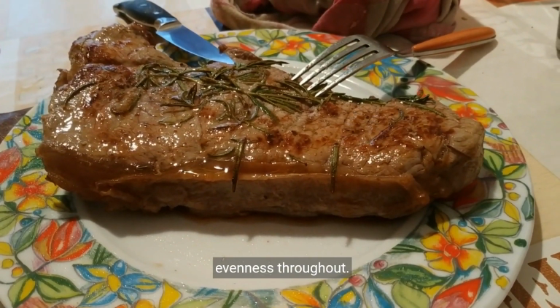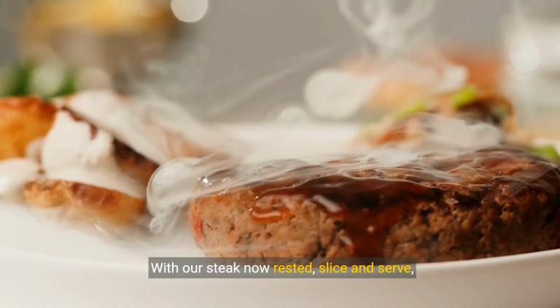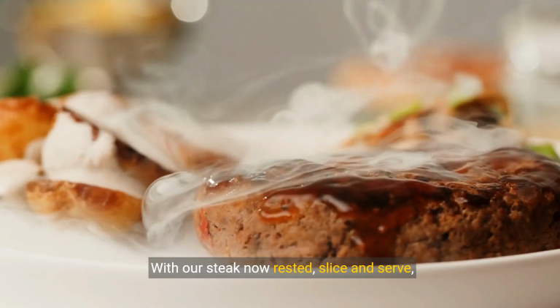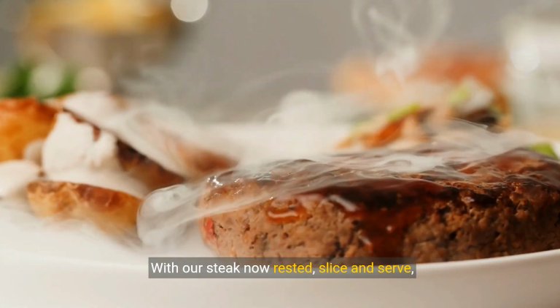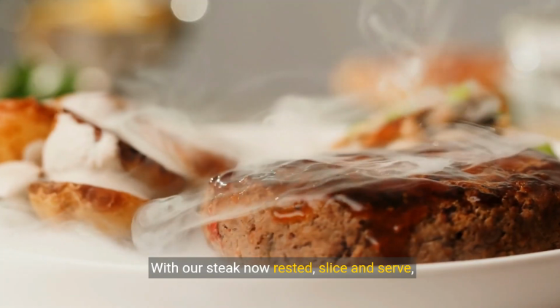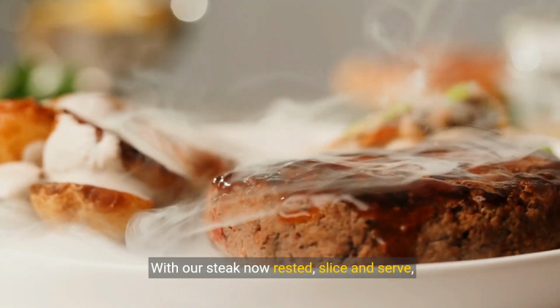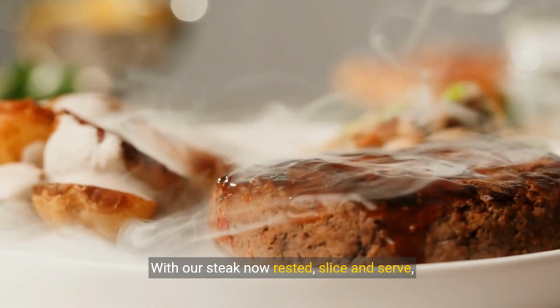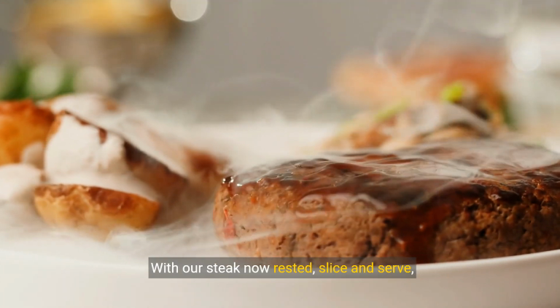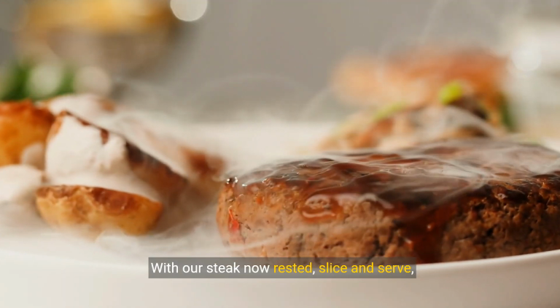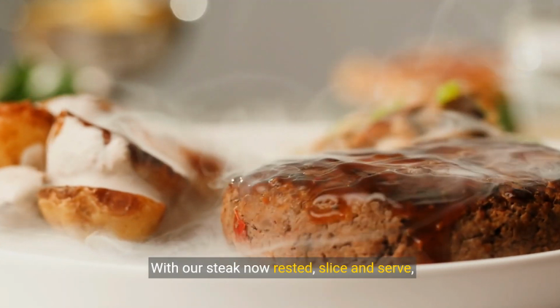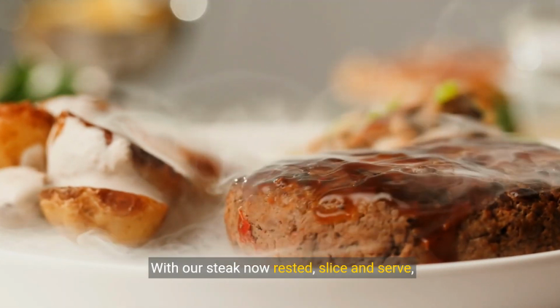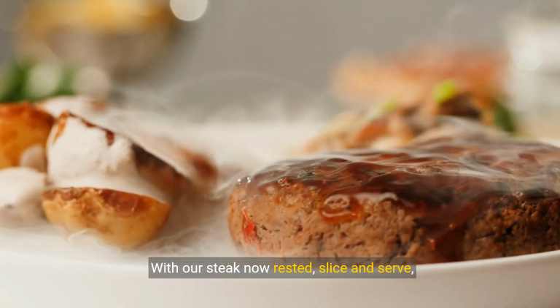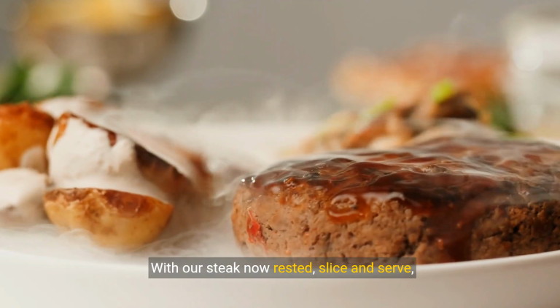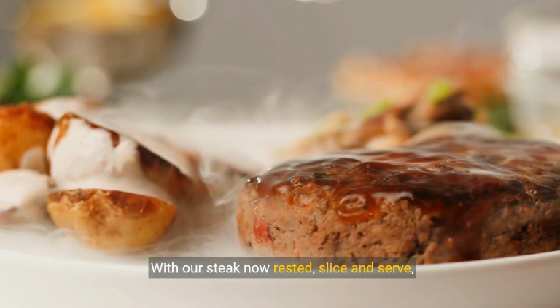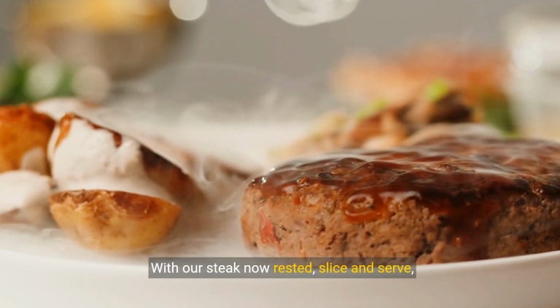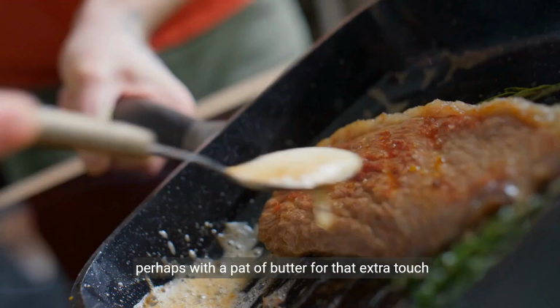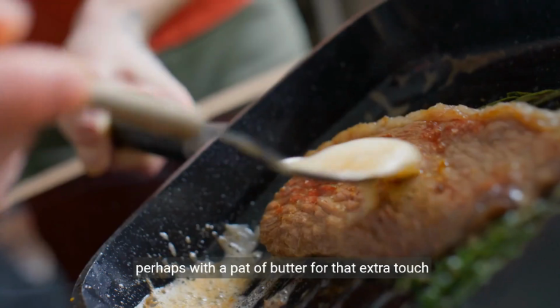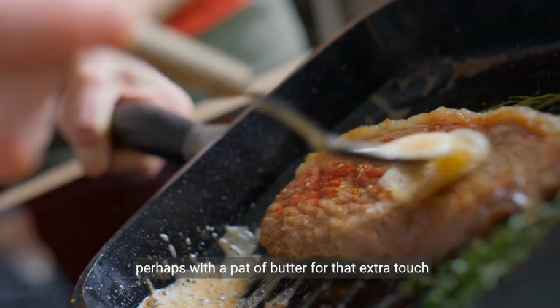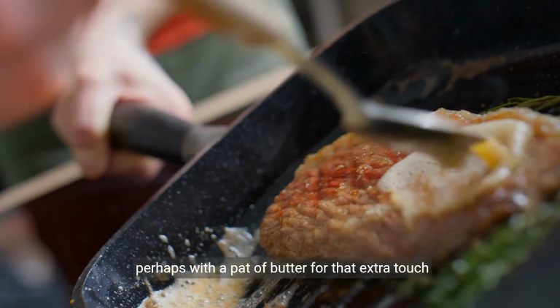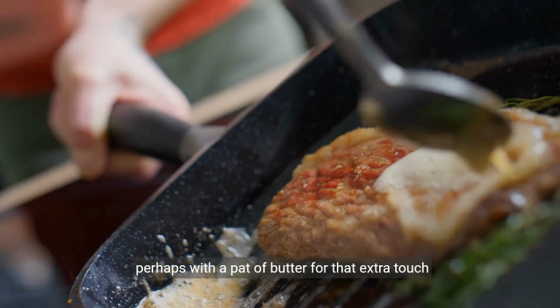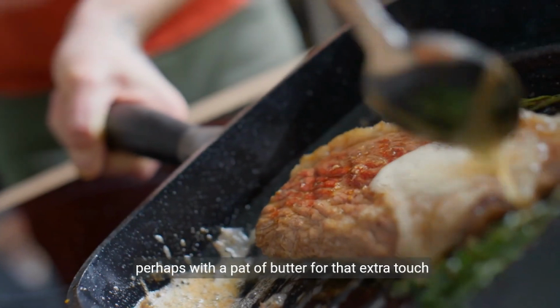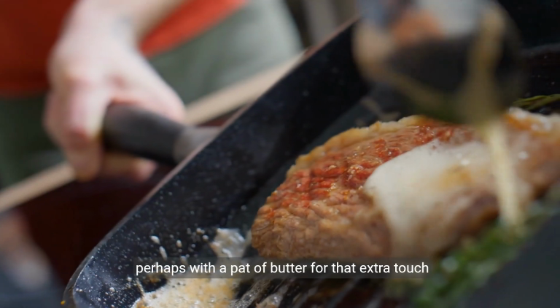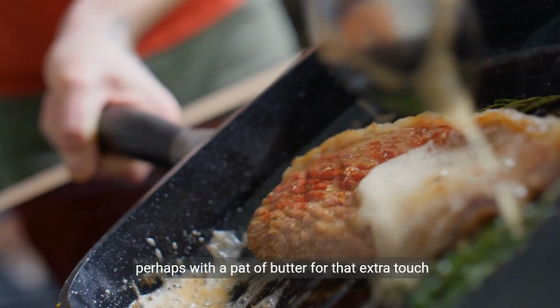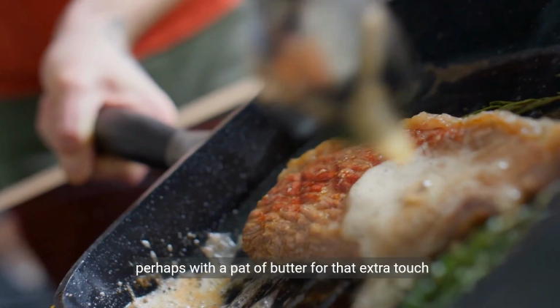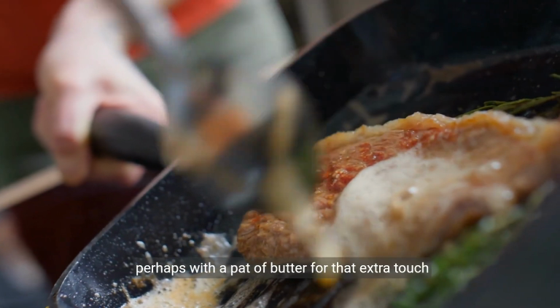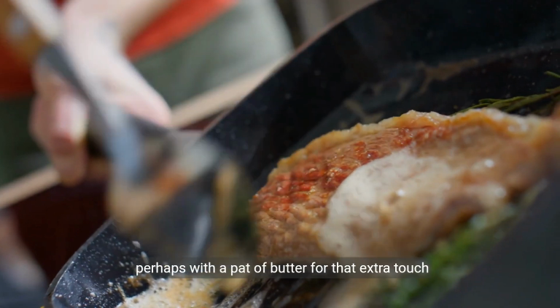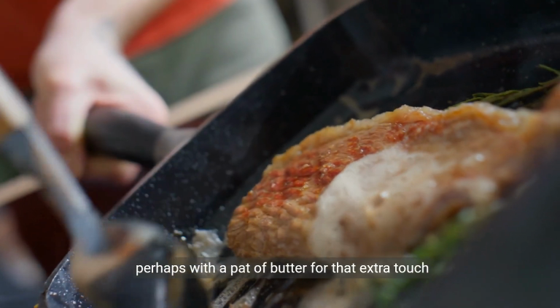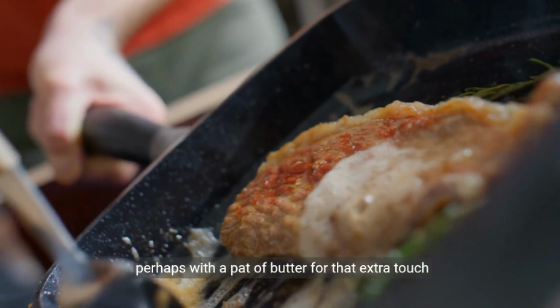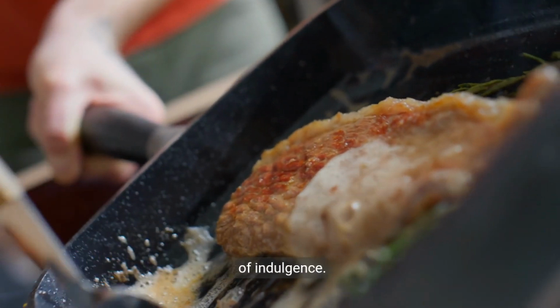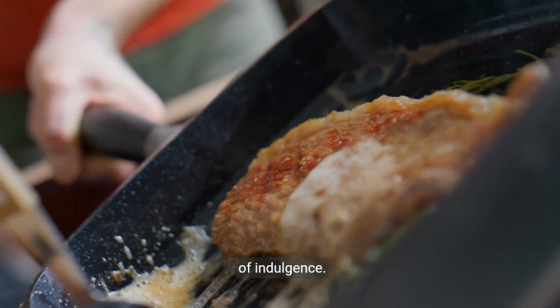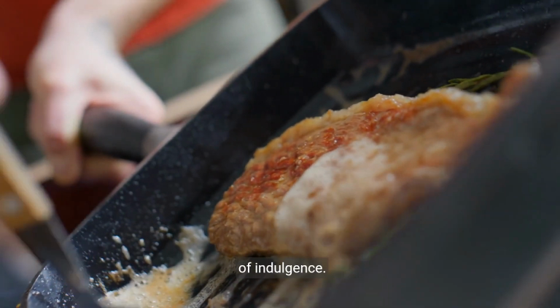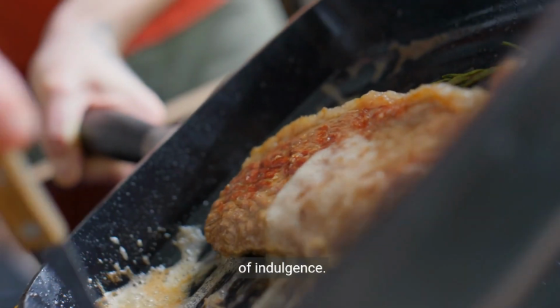With our steak now rested, slice and serve, perhaps with a pat of butter for that extra touch of indulgence.